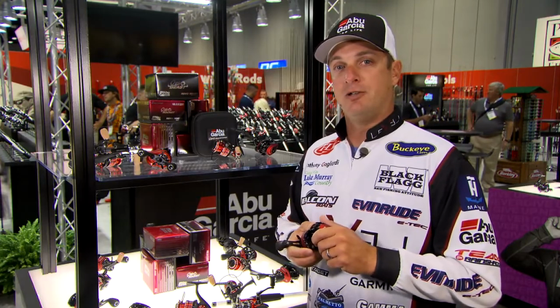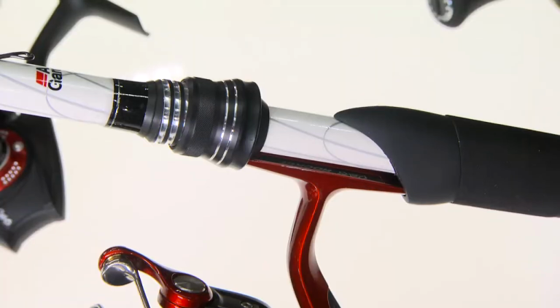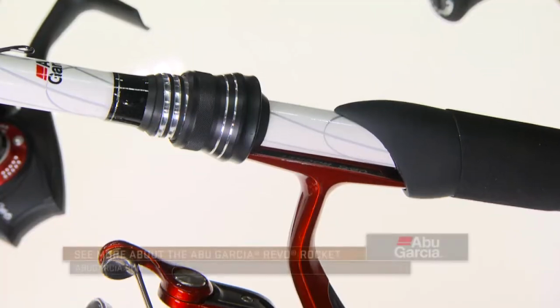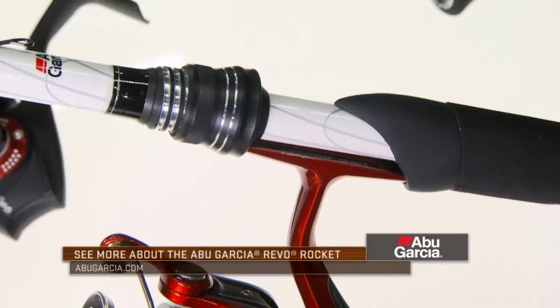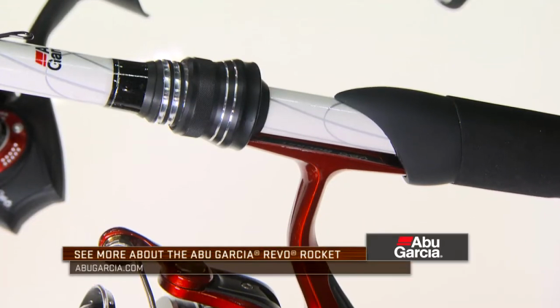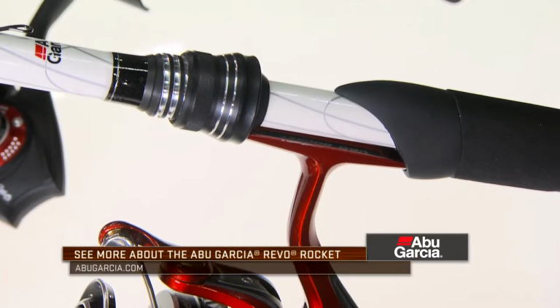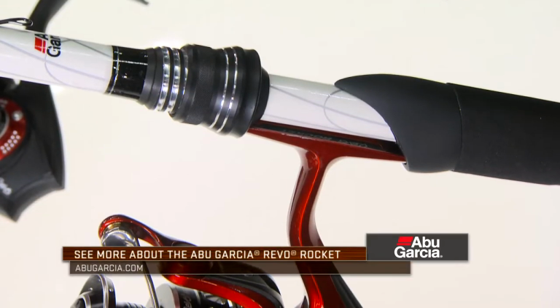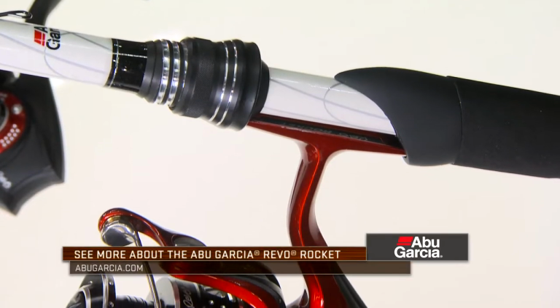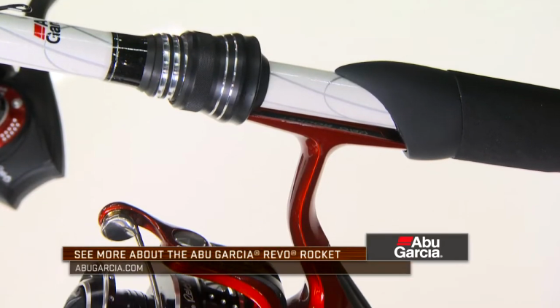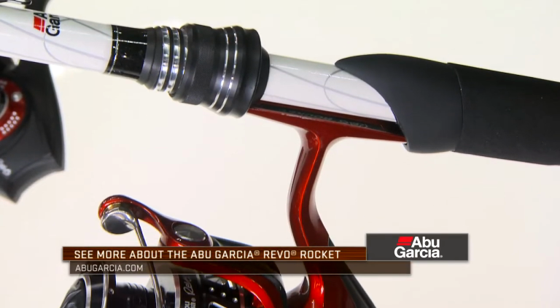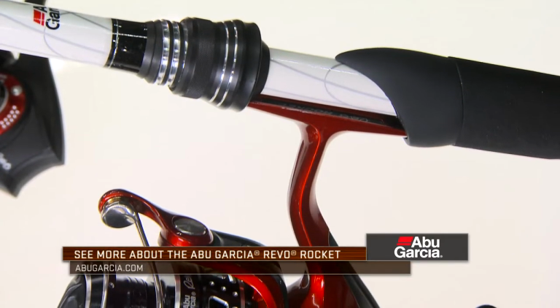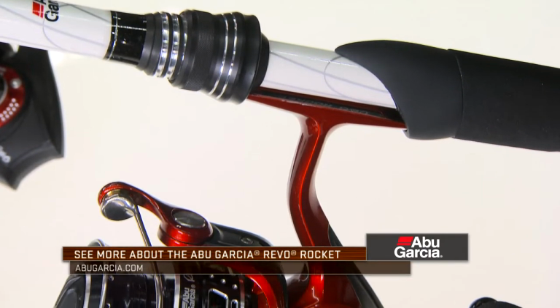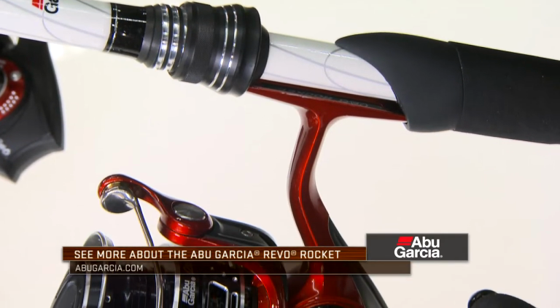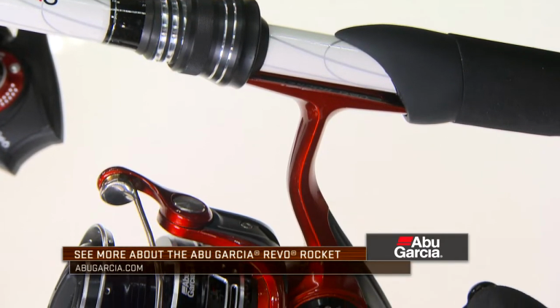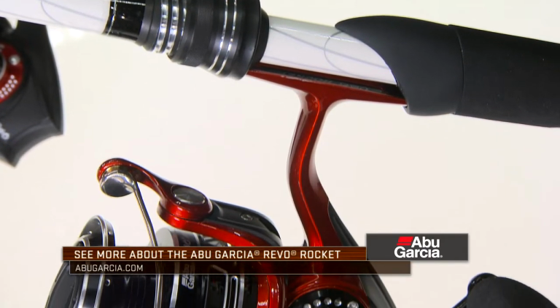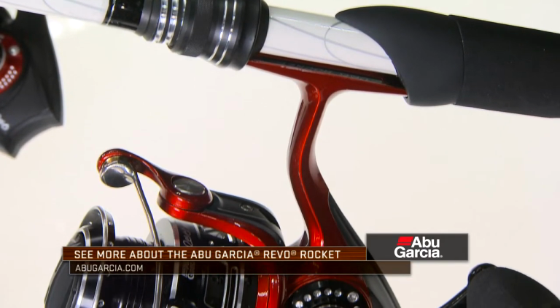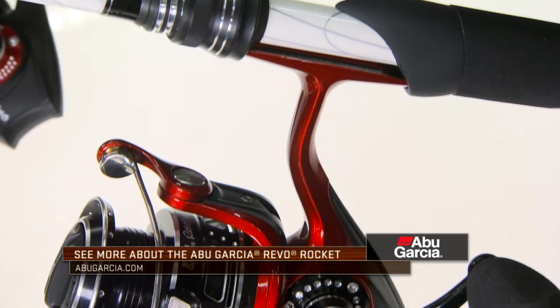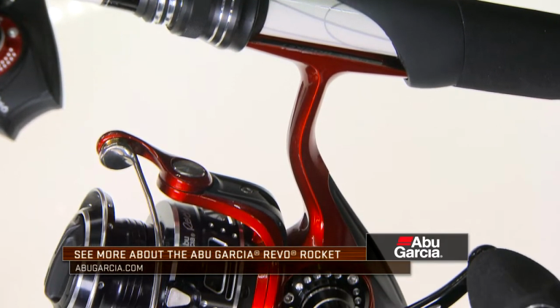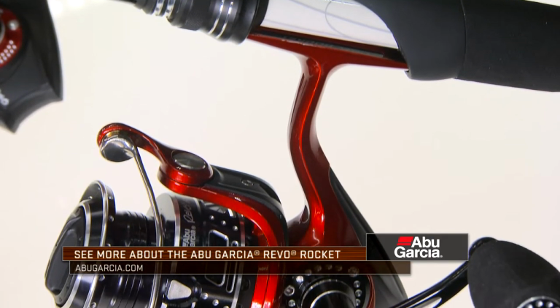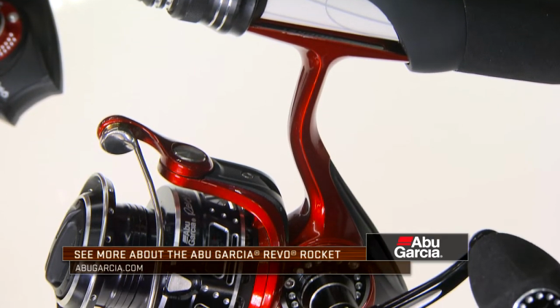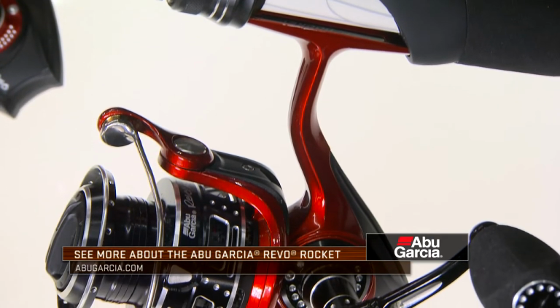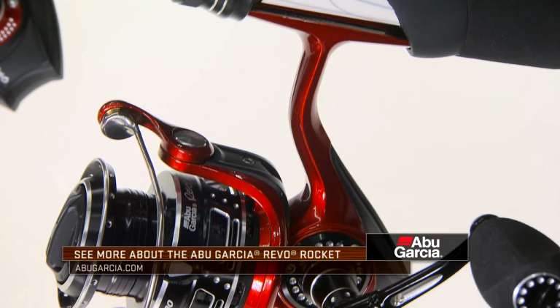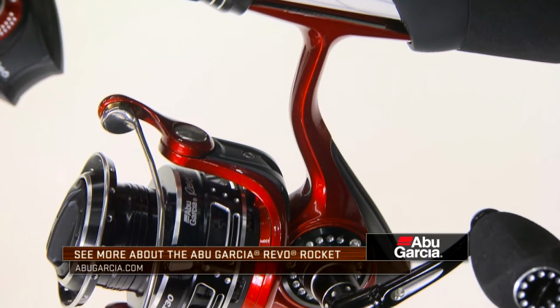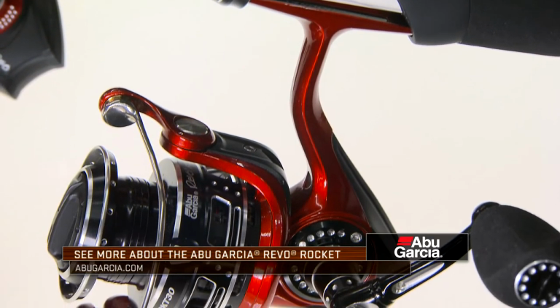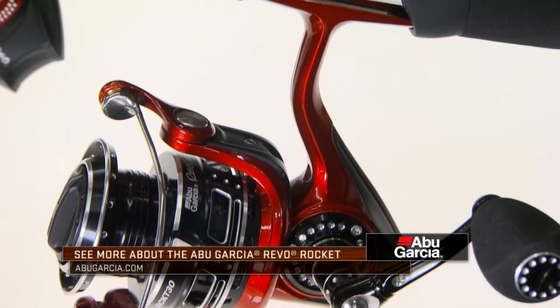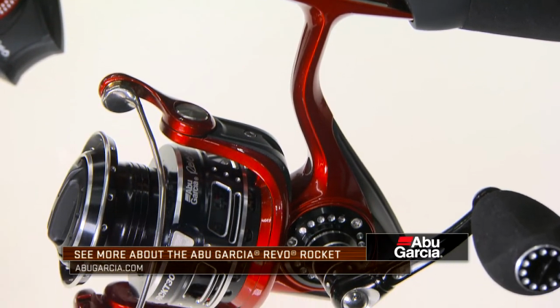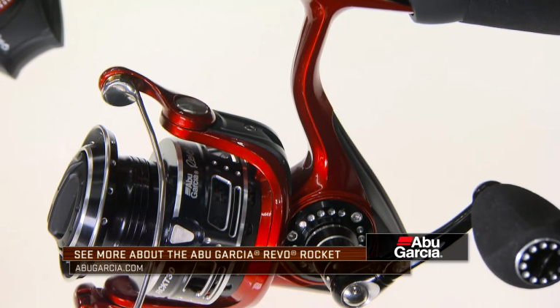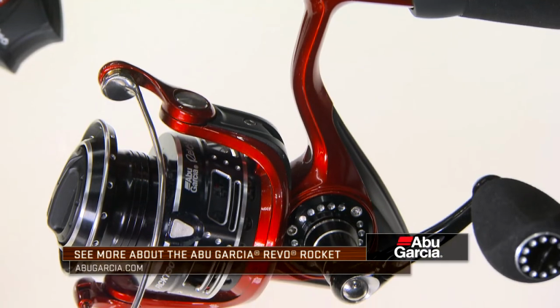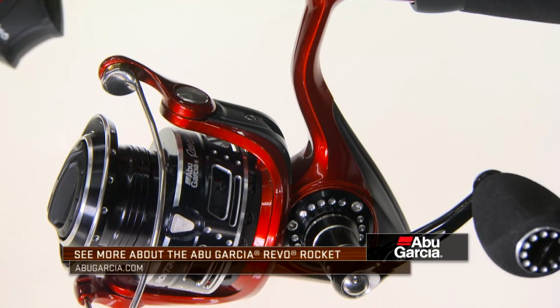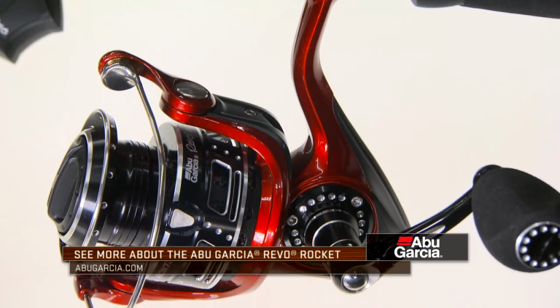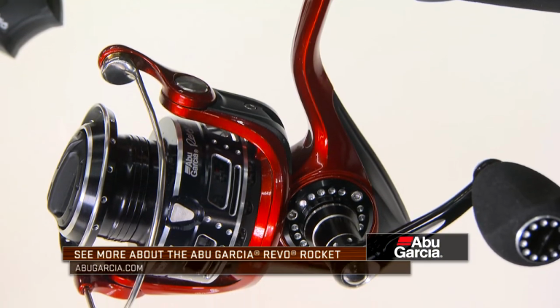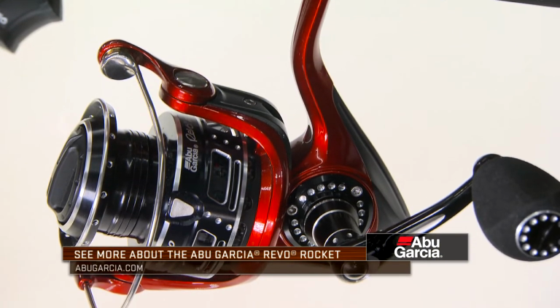This reel will definitely have a place in my arsenal, and if you do a lot of fishing like I just described, it should be in yours as well. Check it out — the Revo Rocket, 10 to 1.